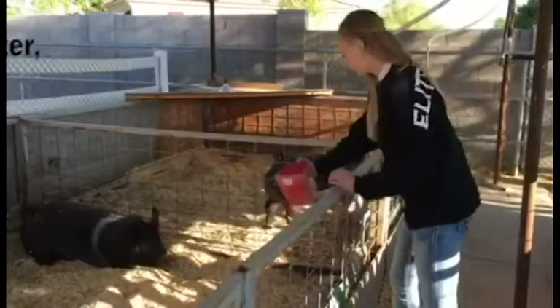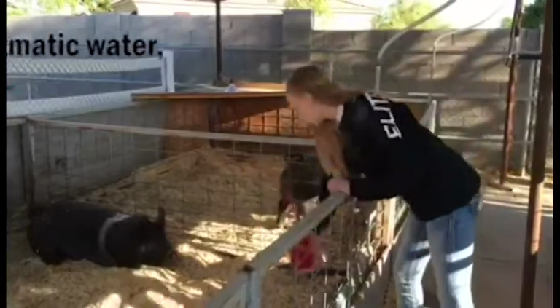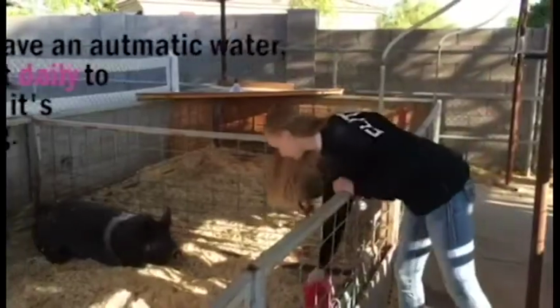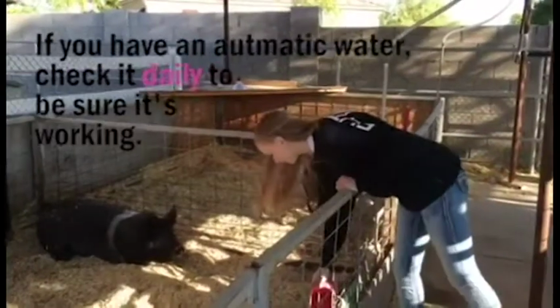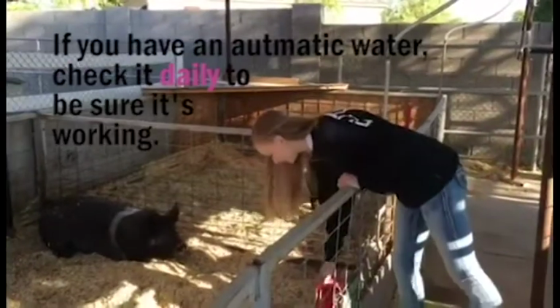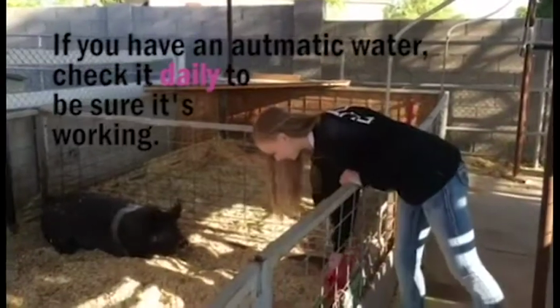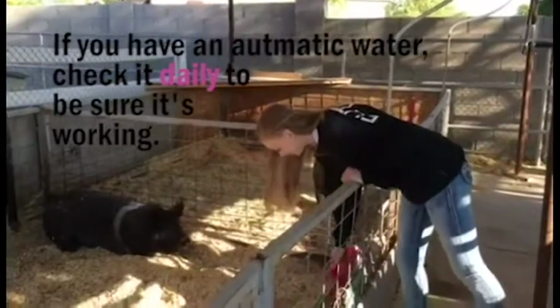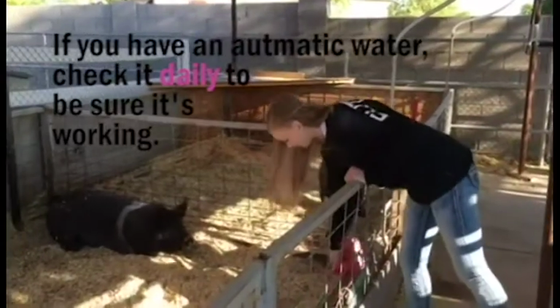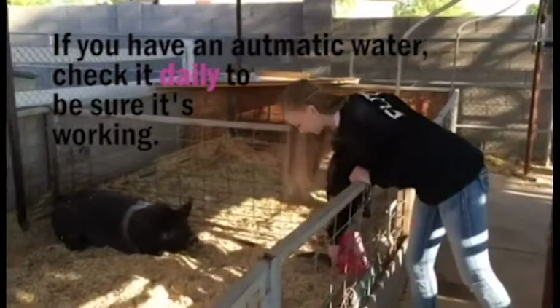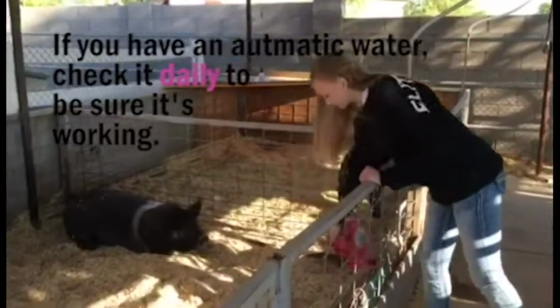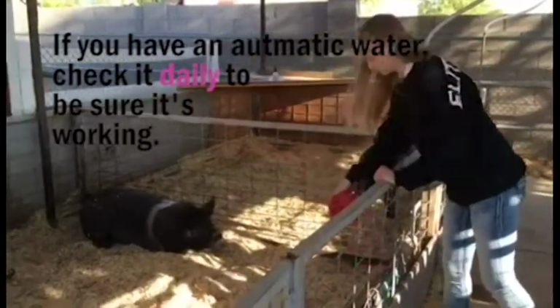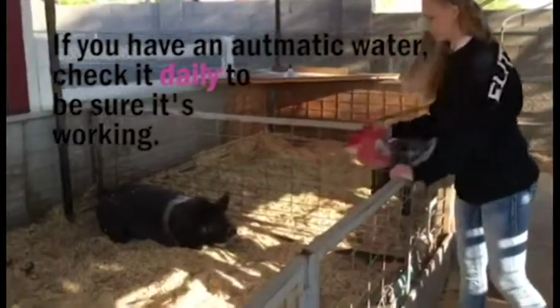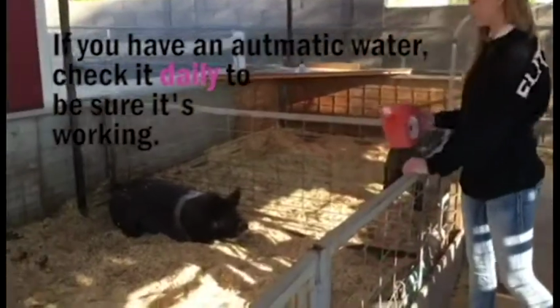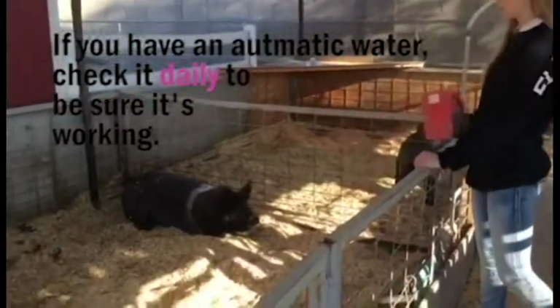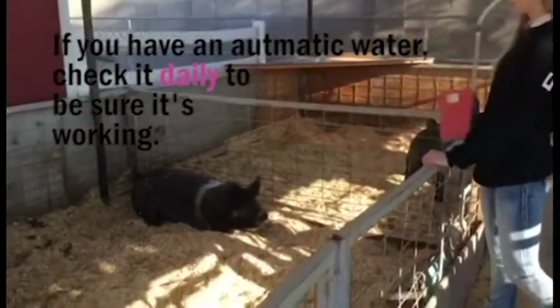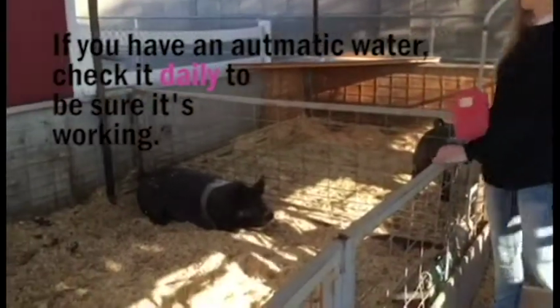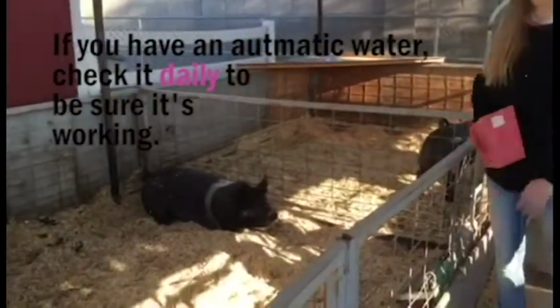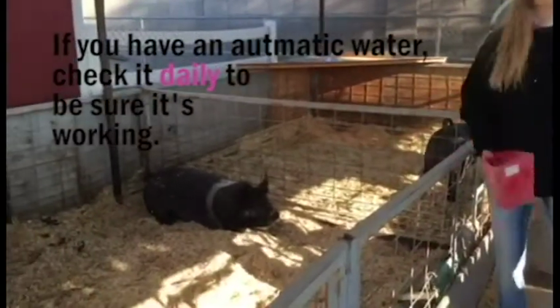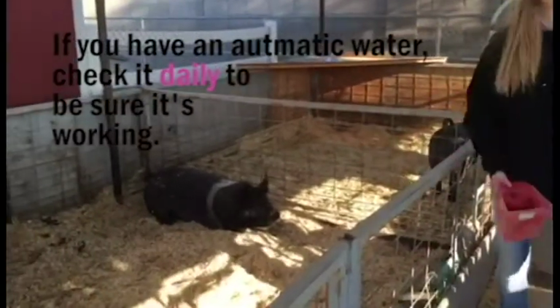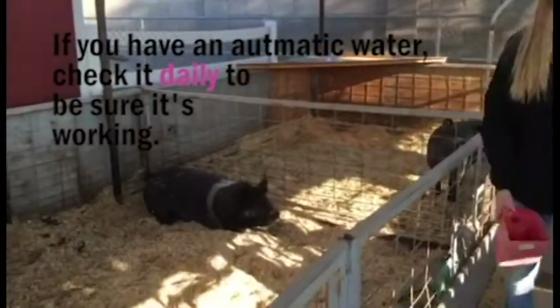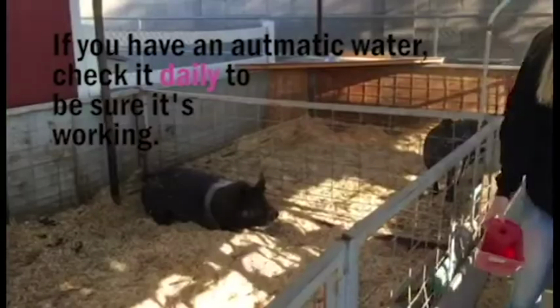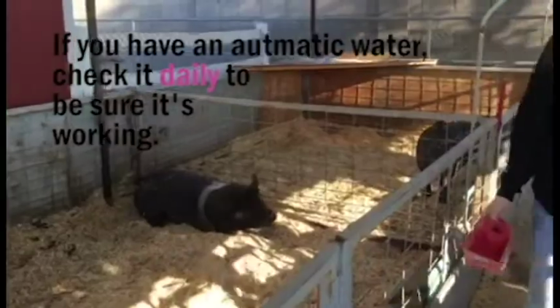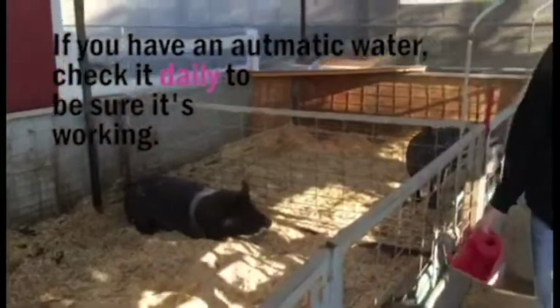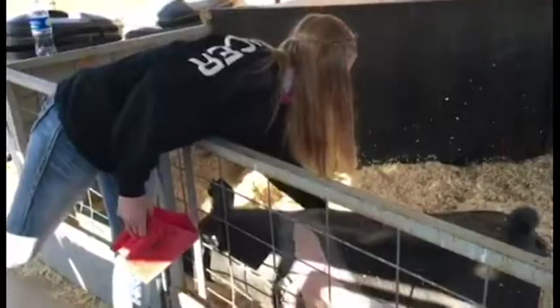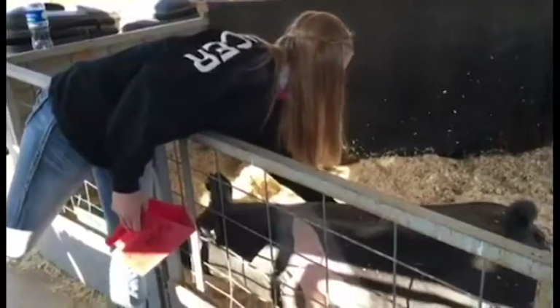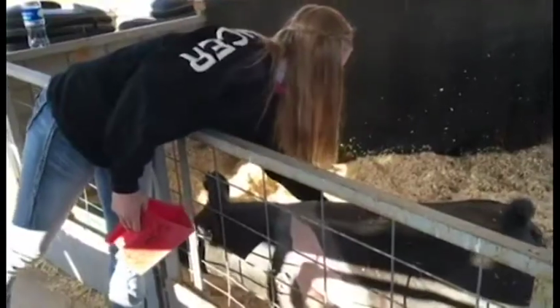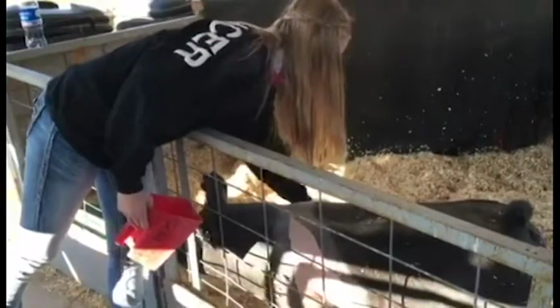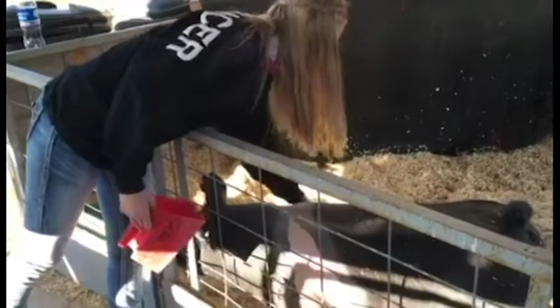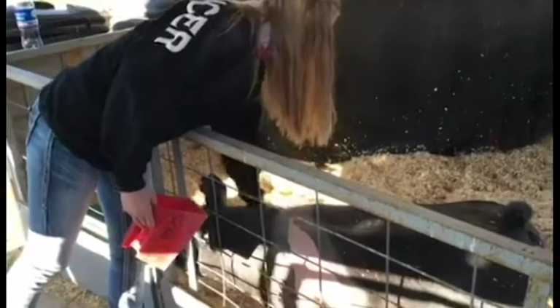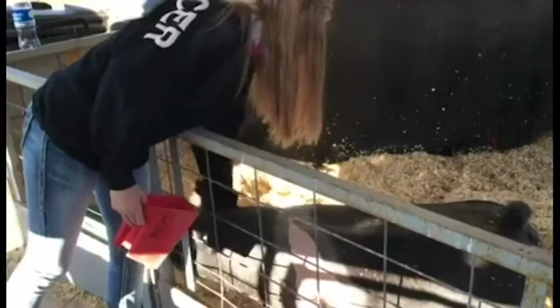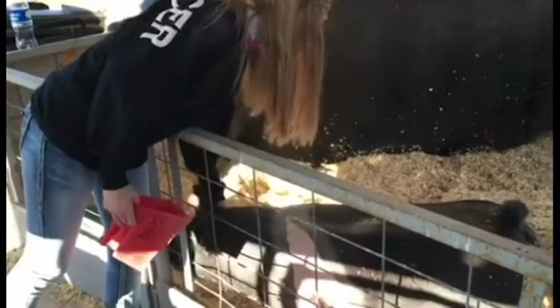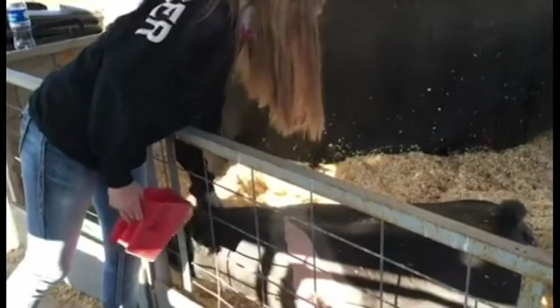You do not want to put a pig in the show ring if he has not been fed and watered properly. So make sure your pig is fed and happy.